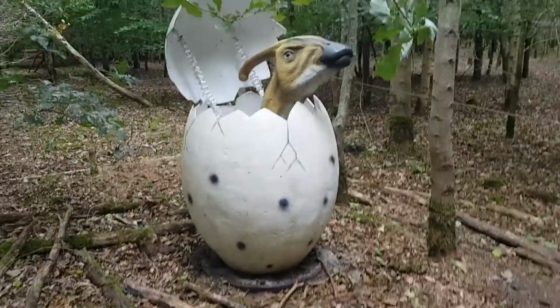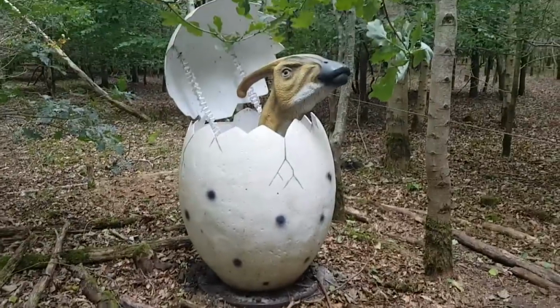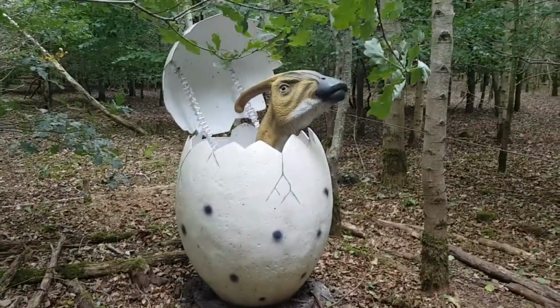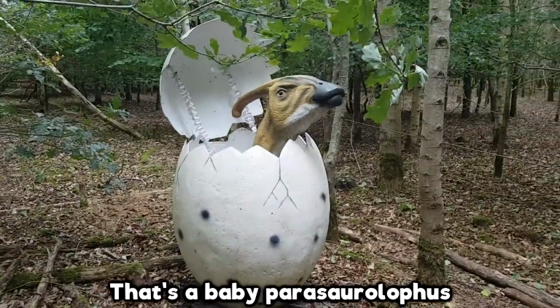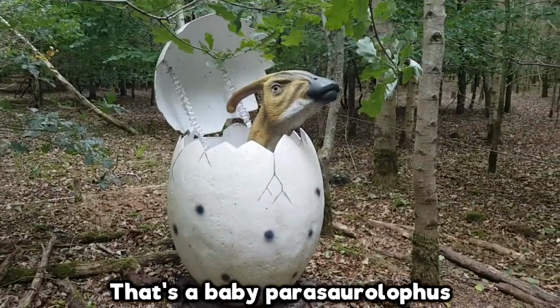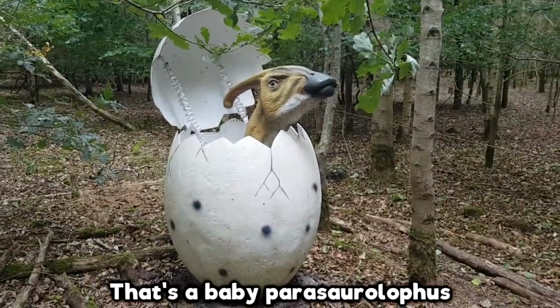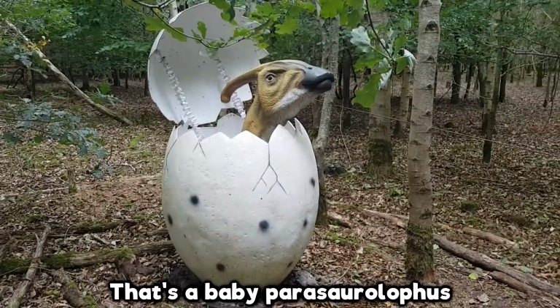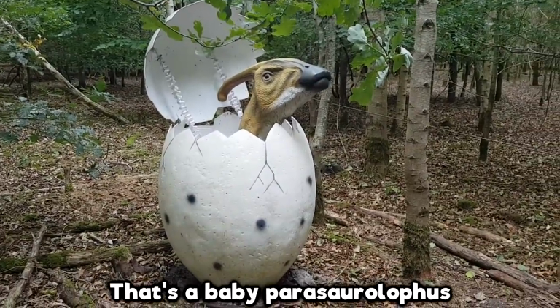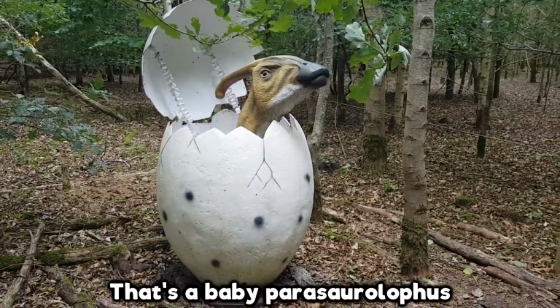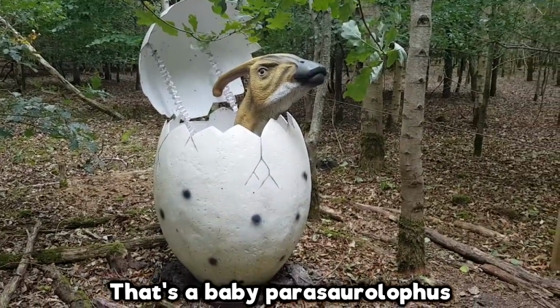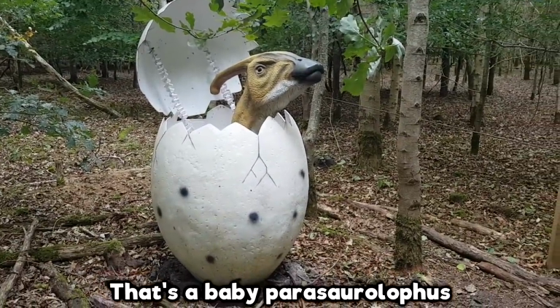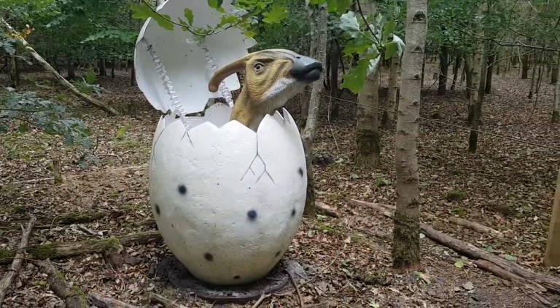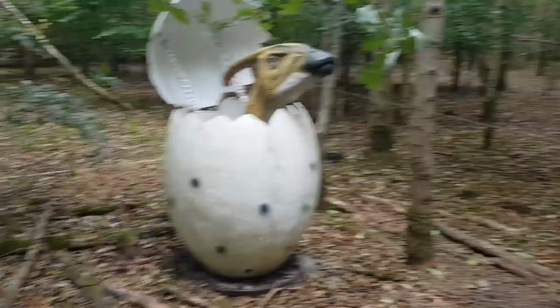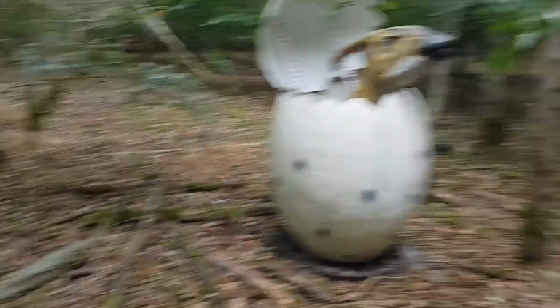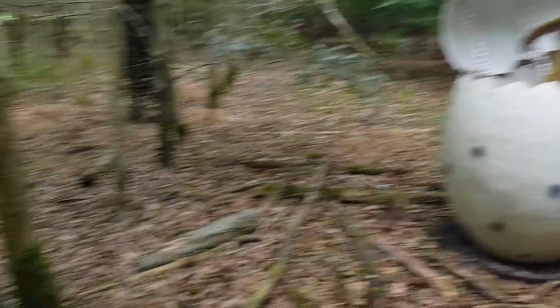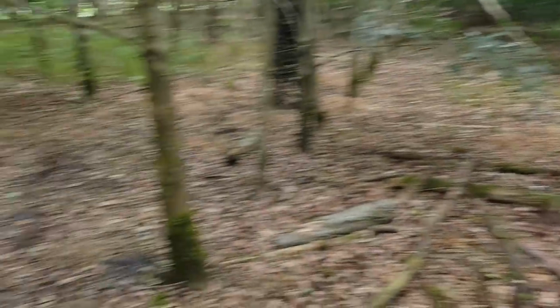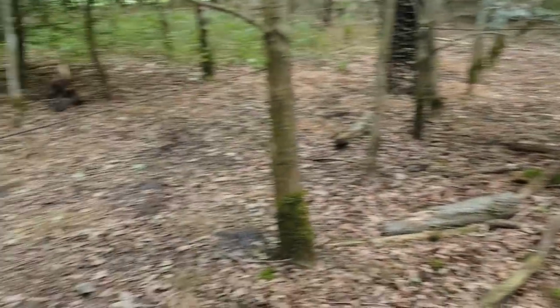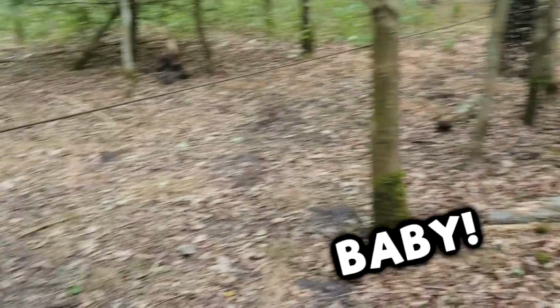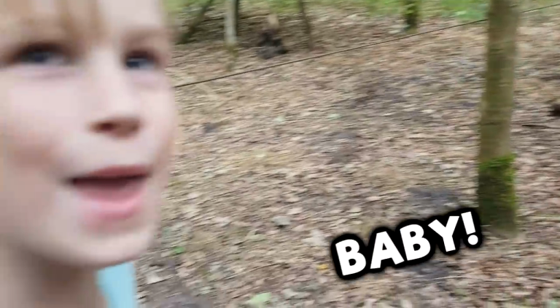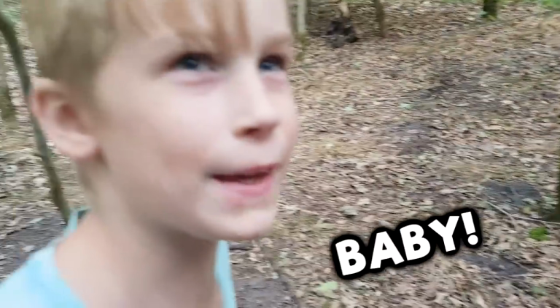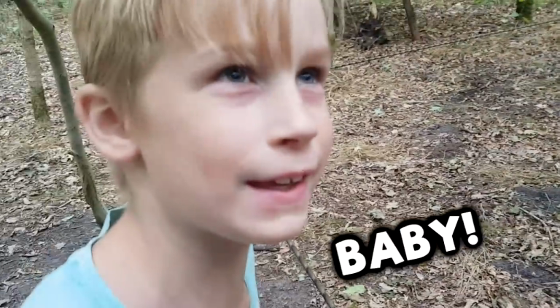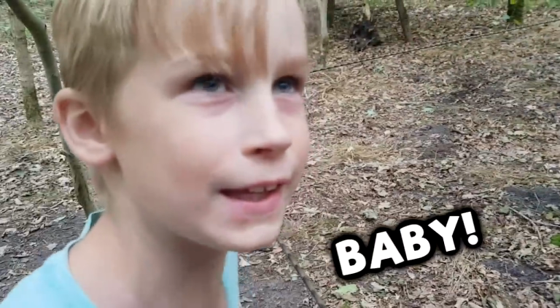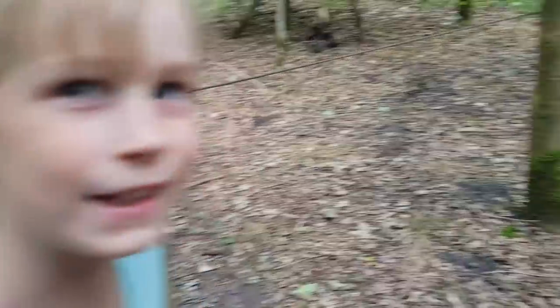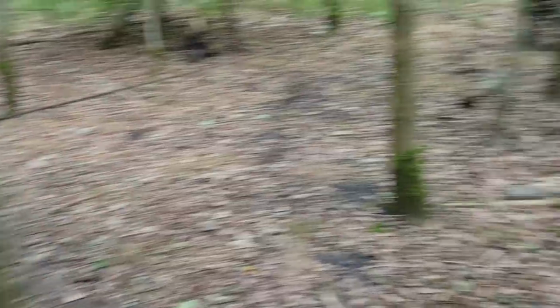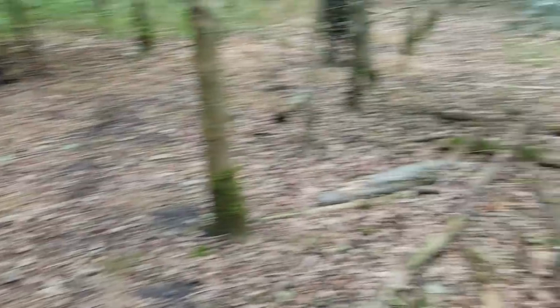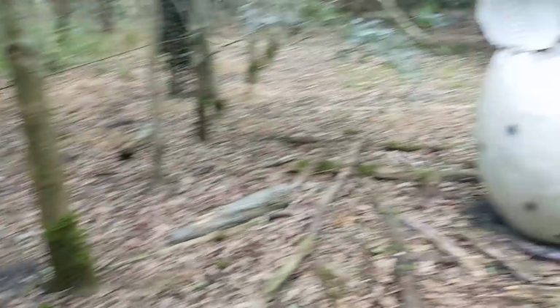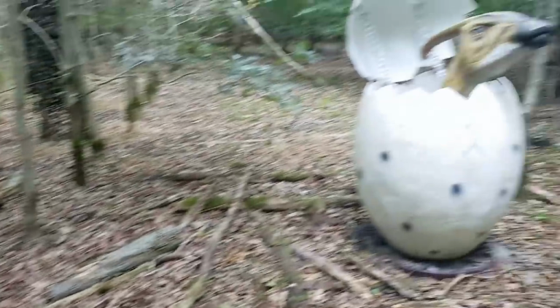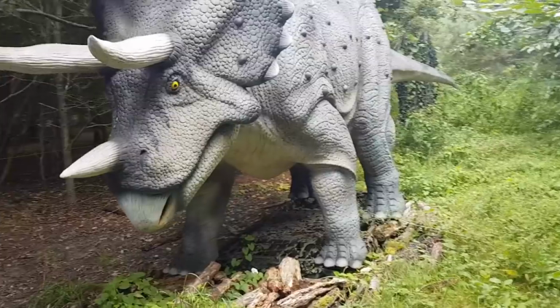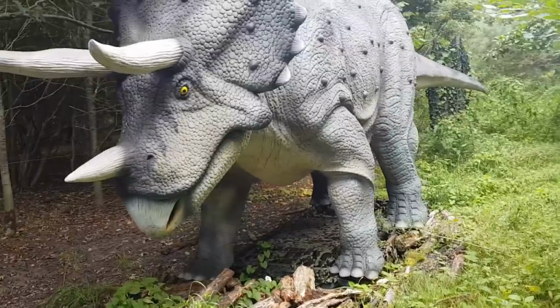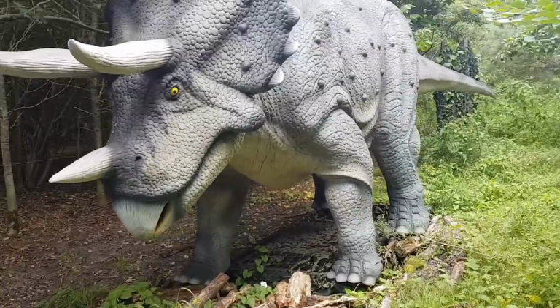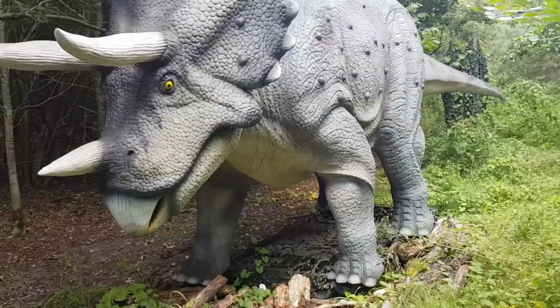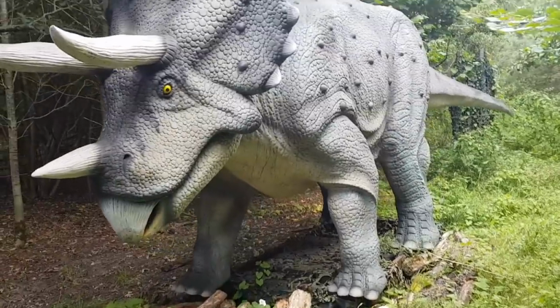That's a baby parachute! Baby! That's a baby! Woooooo!